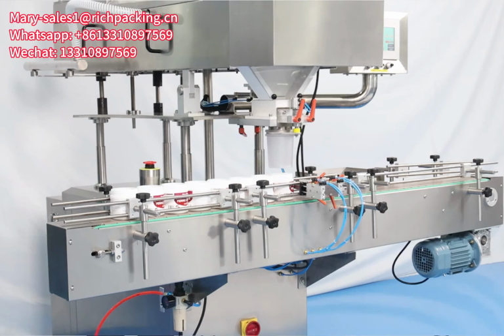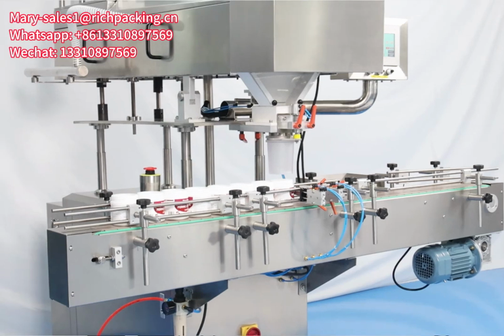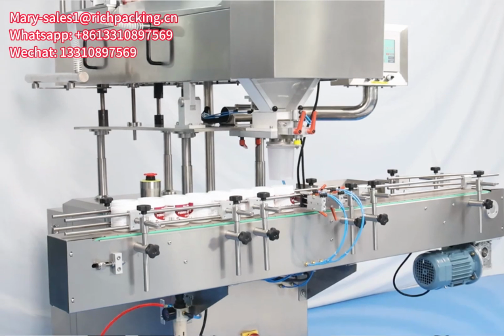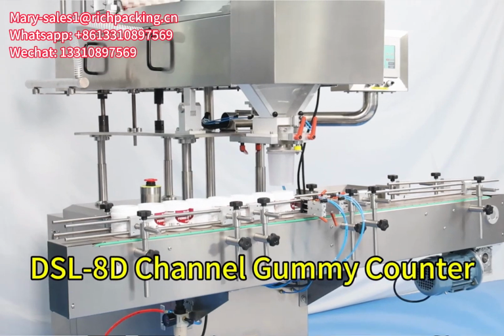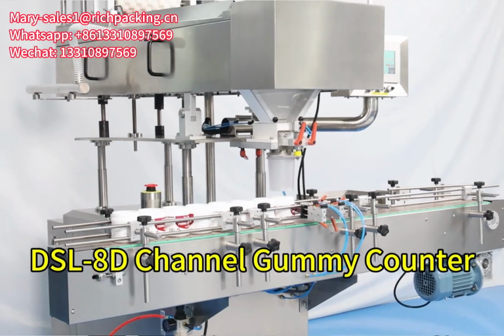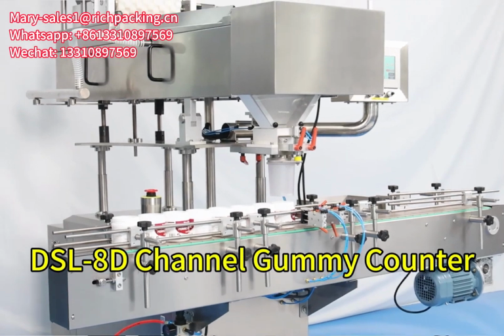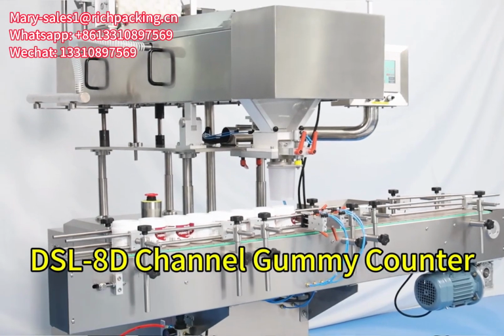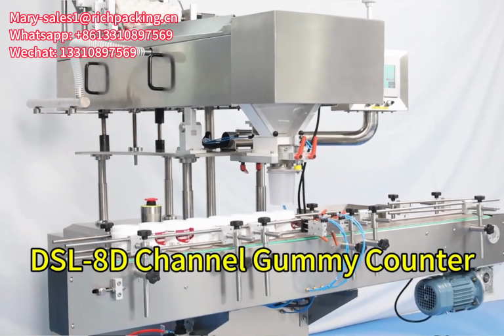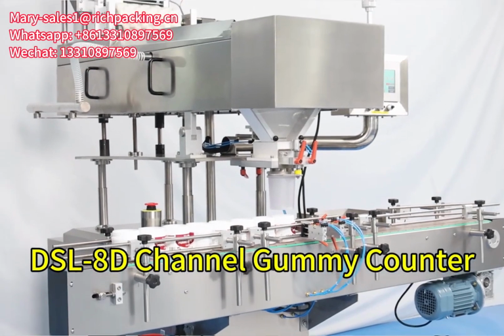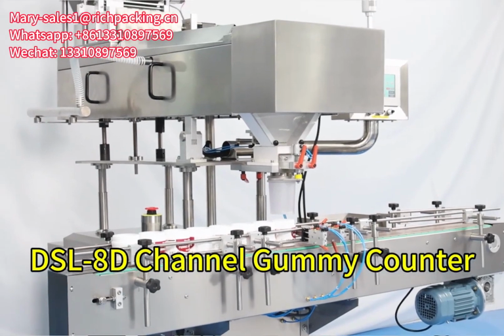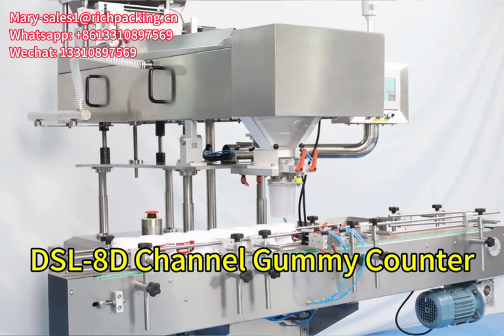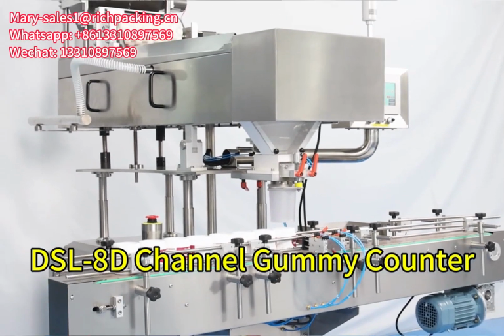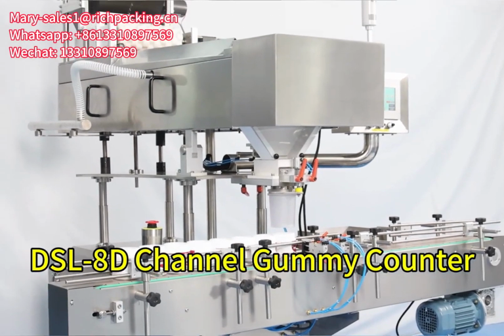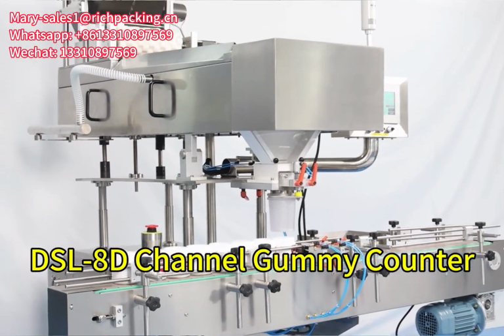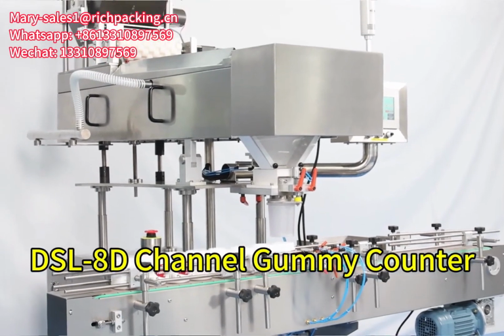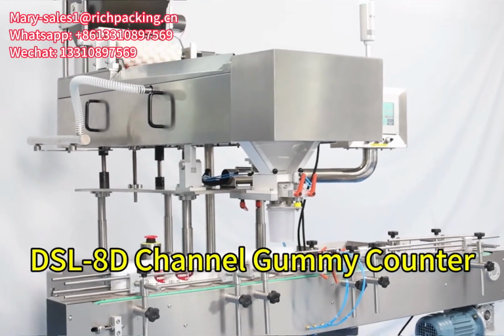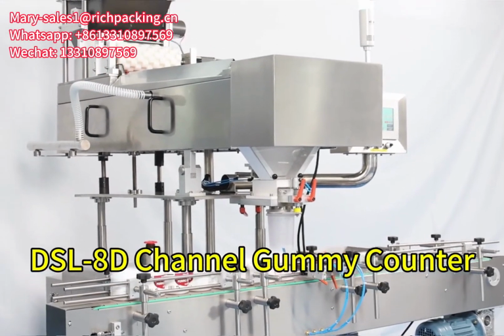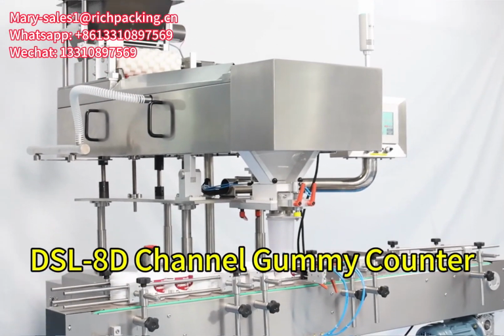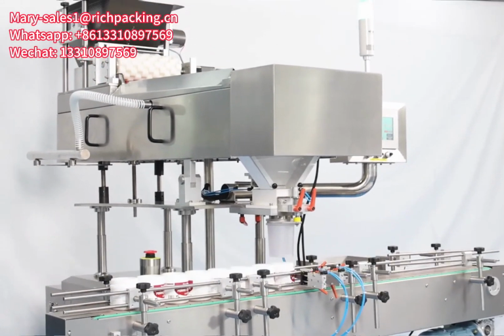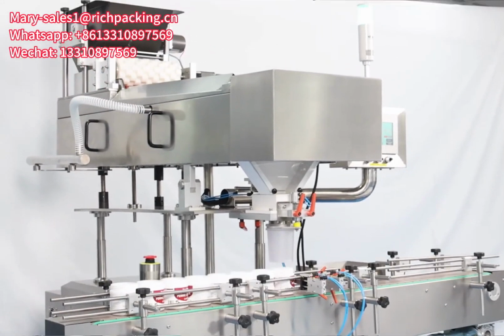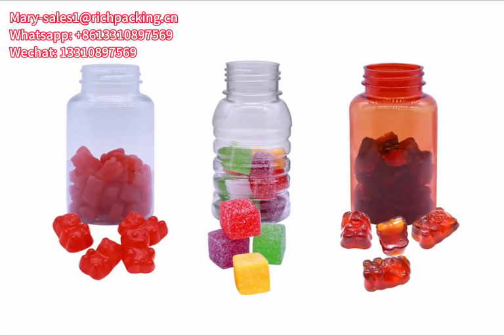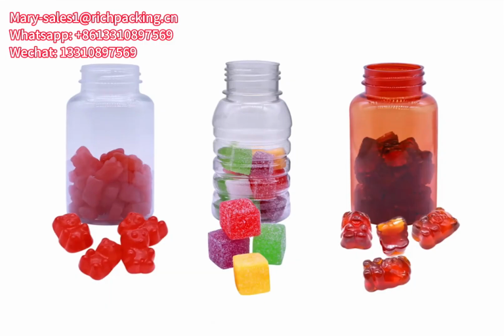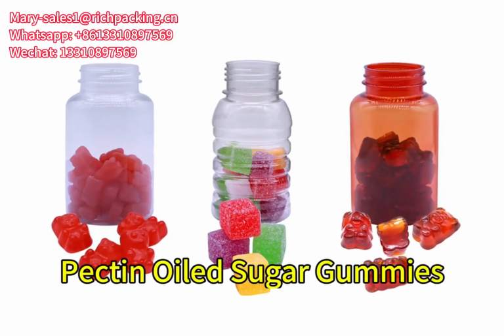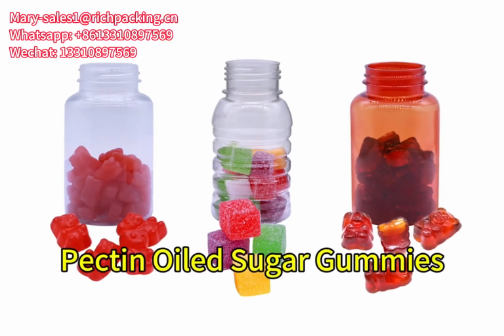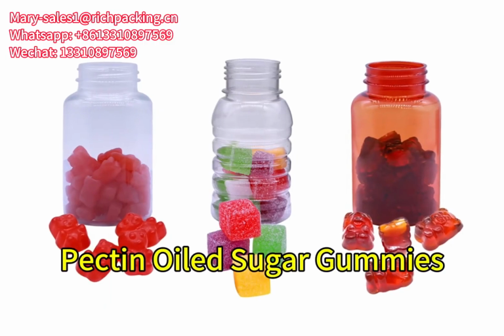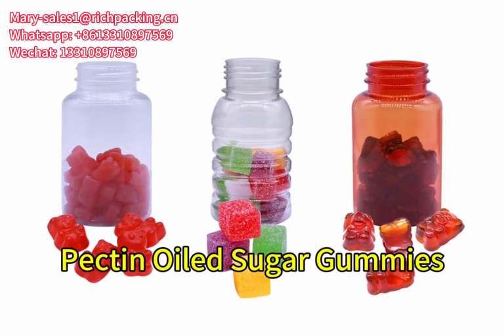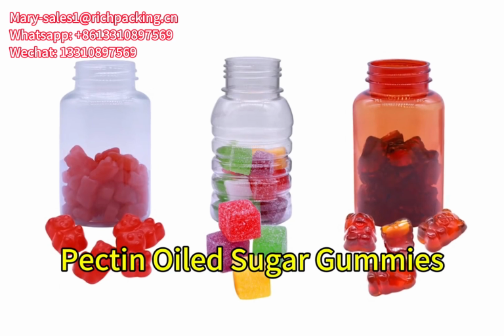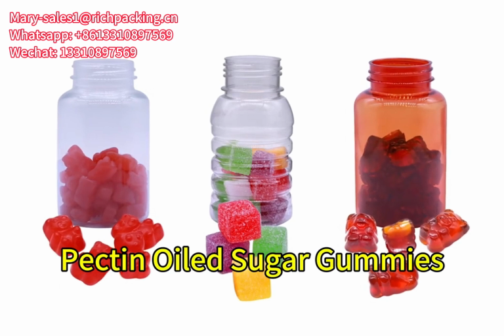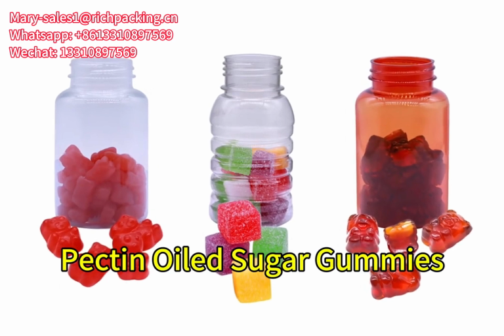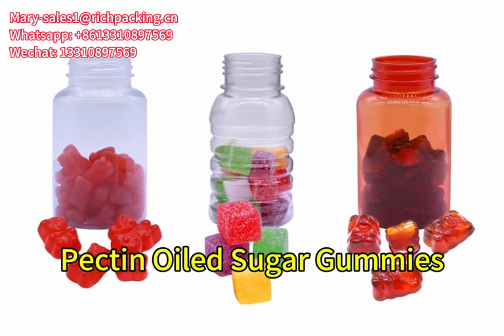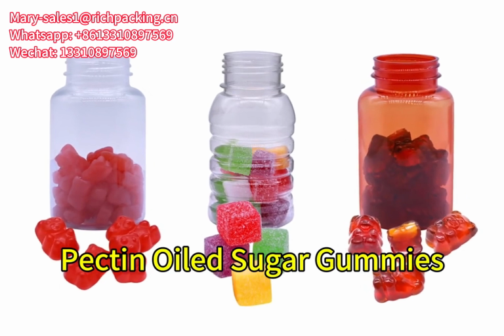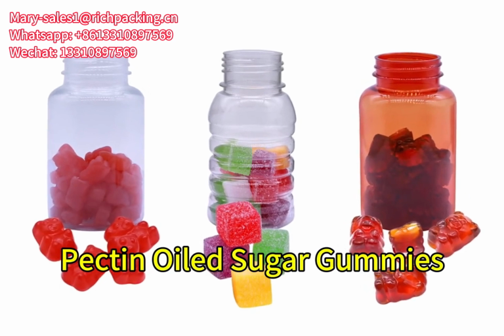Hi there, this is our new design channel gummy counter. It is perfect for packing pectin oil sugar gummies.